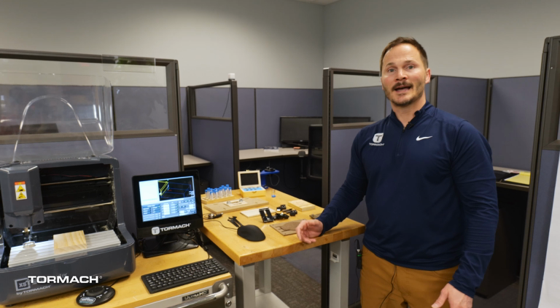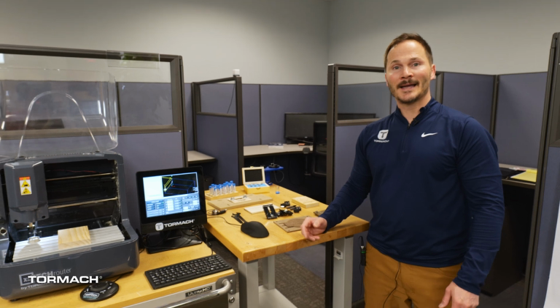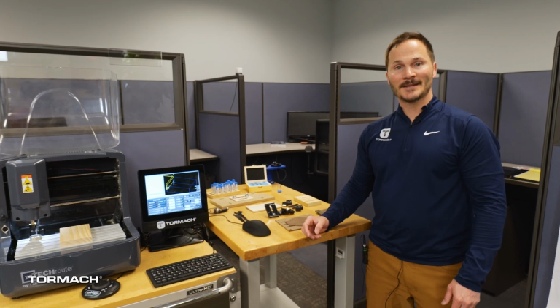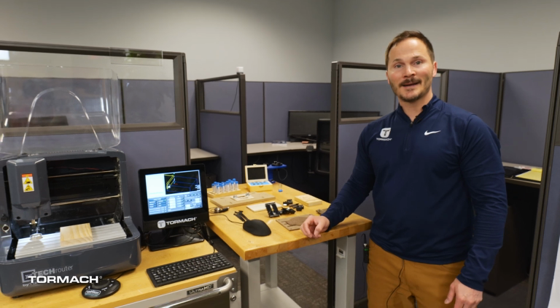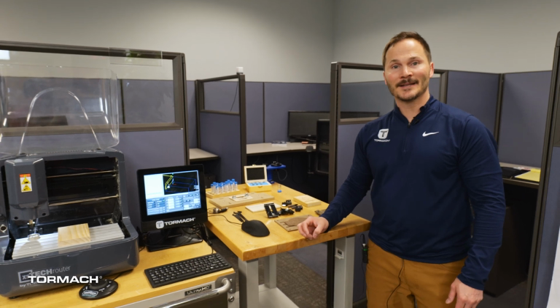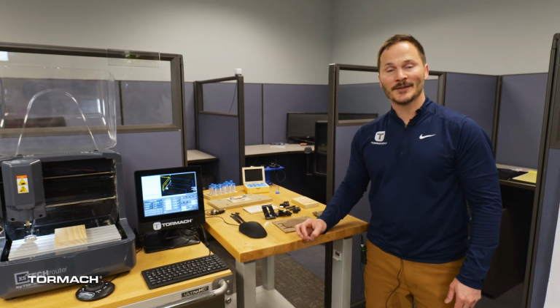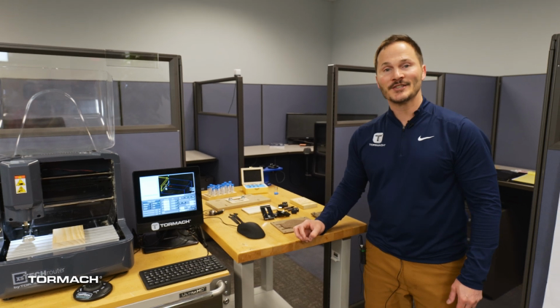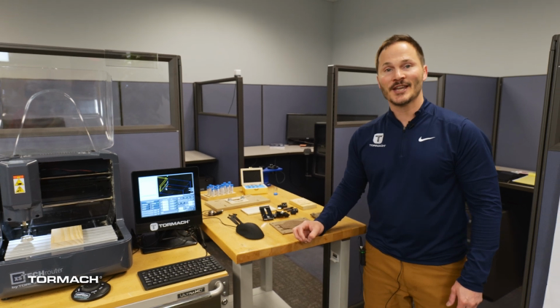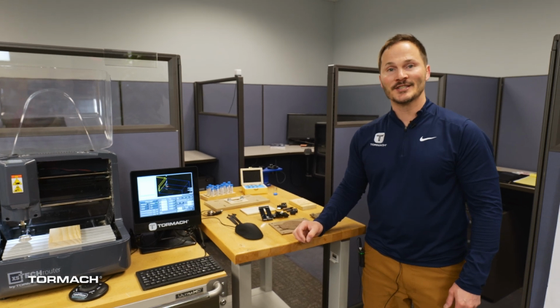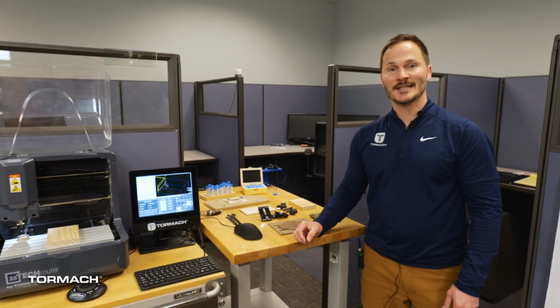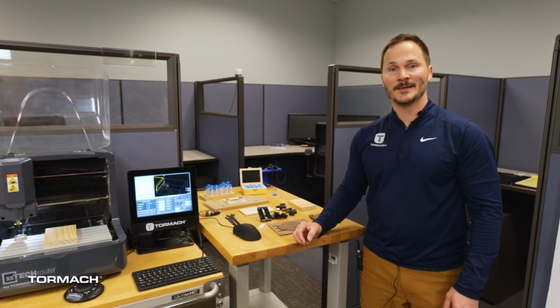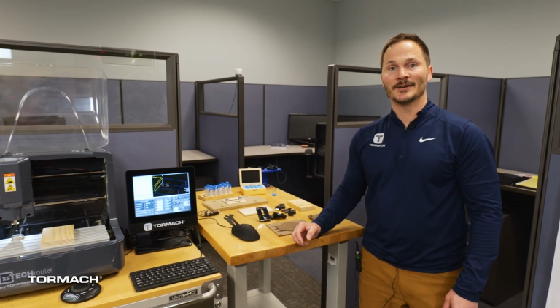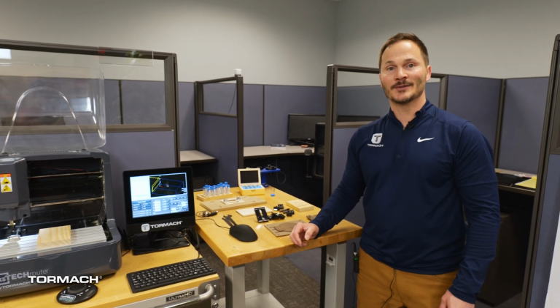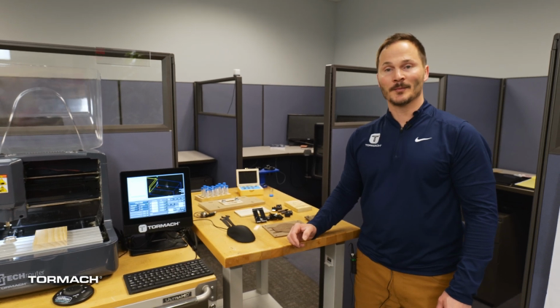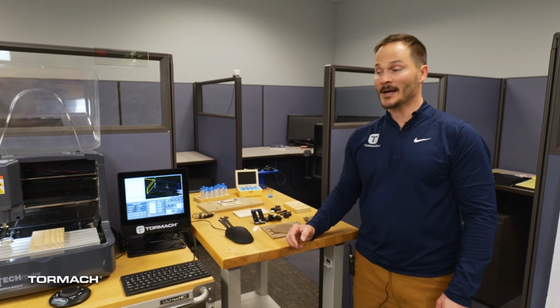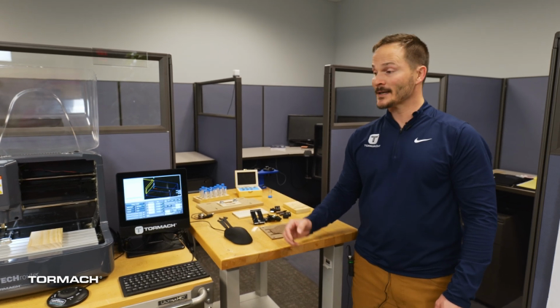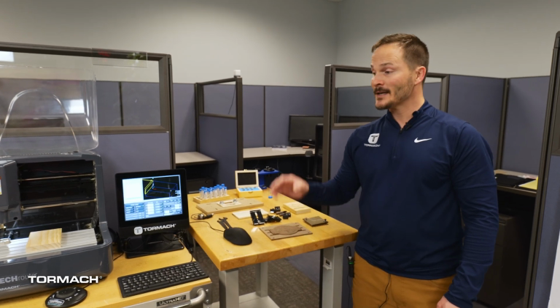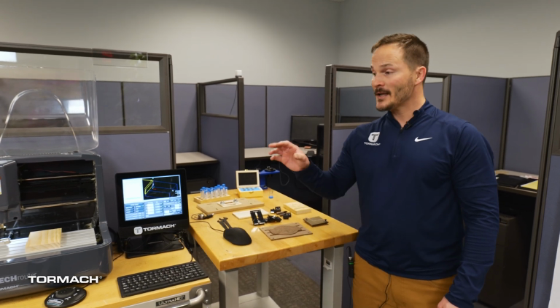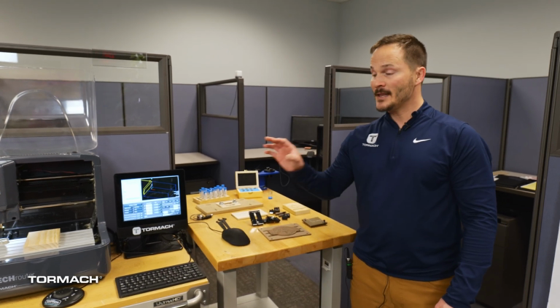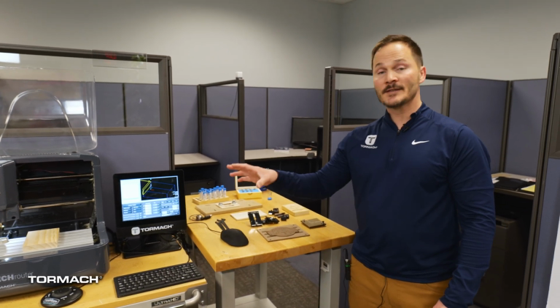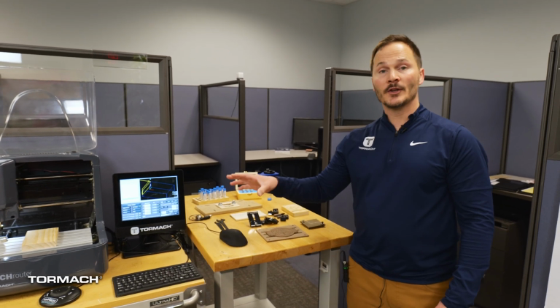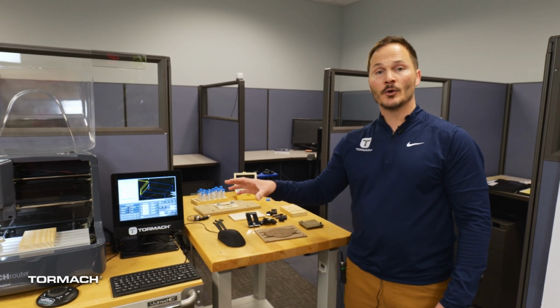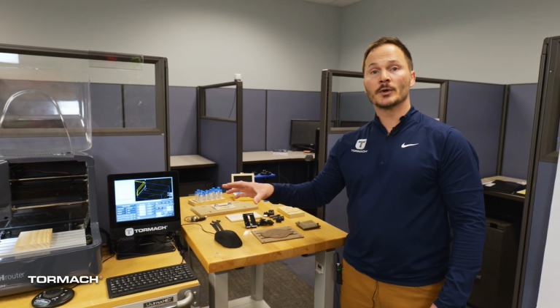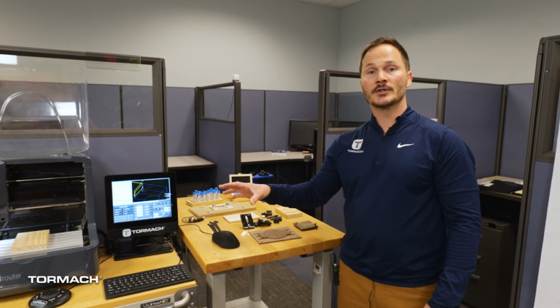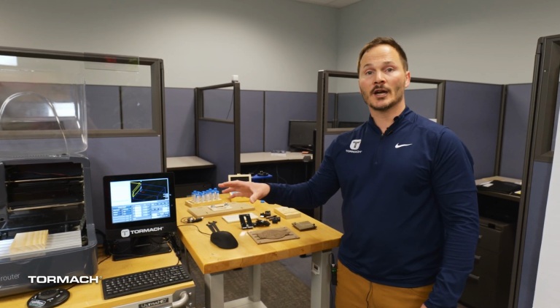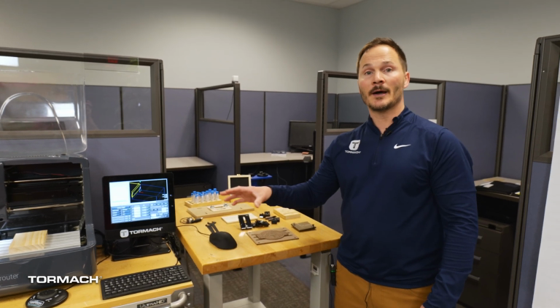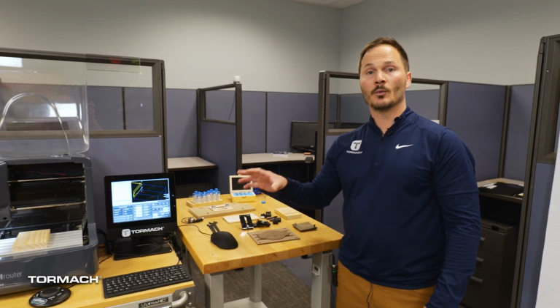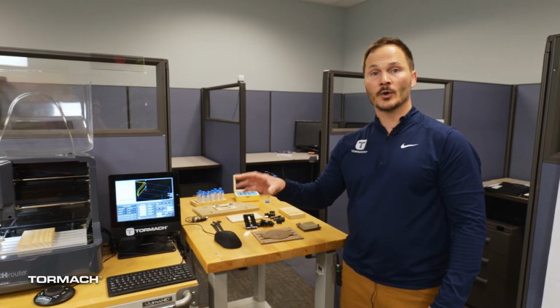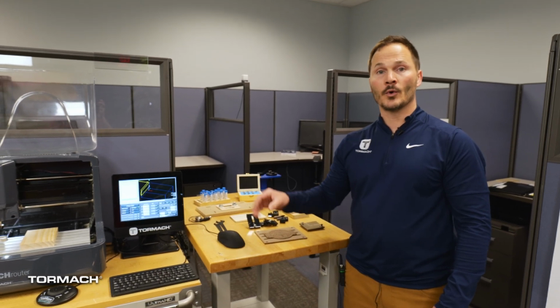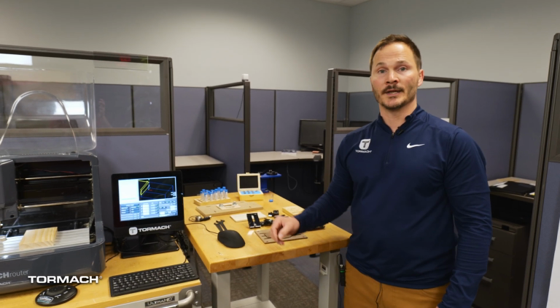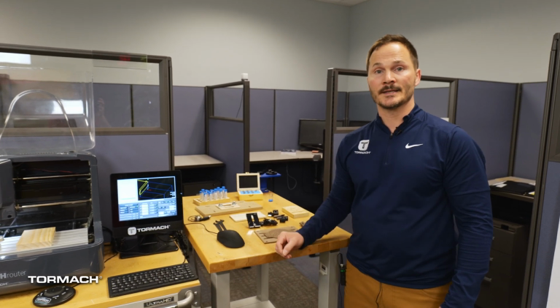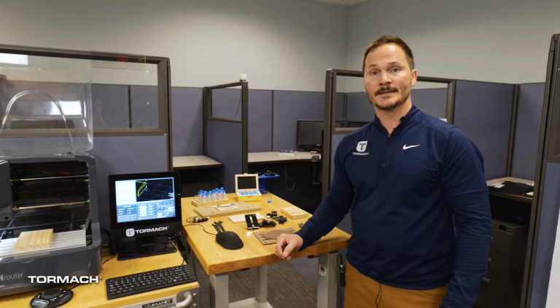Hi, I'm Dominic on the education team here at Tormach. In this video, we're going to talk about work holdings.